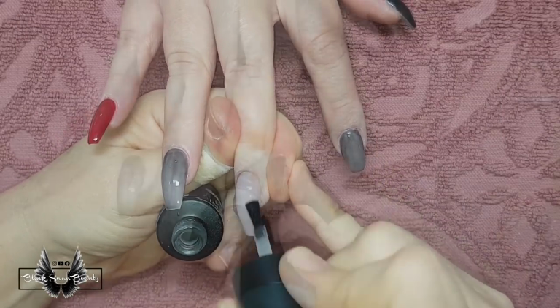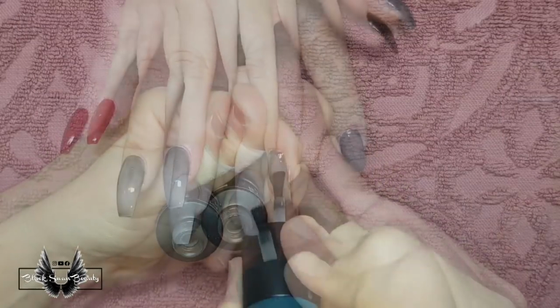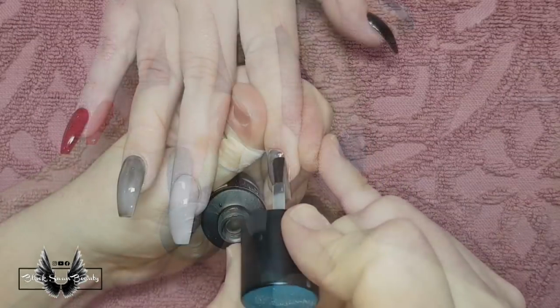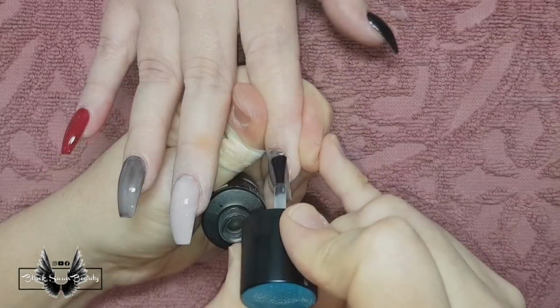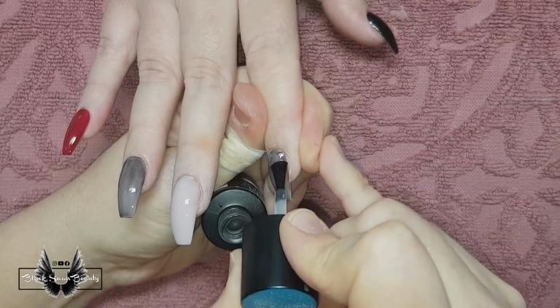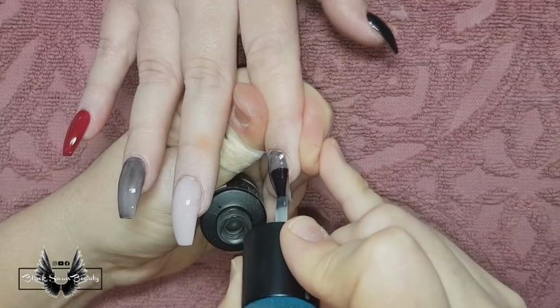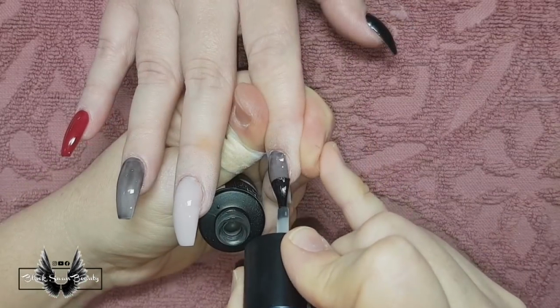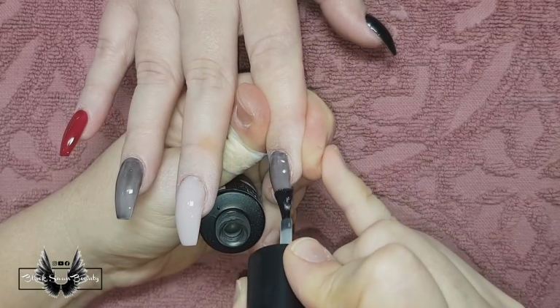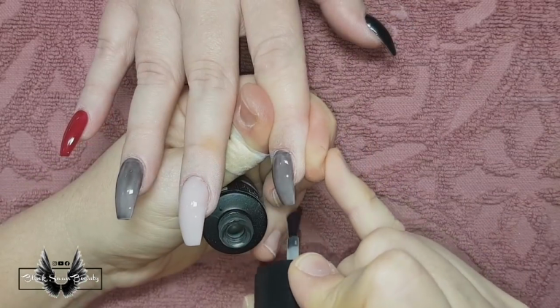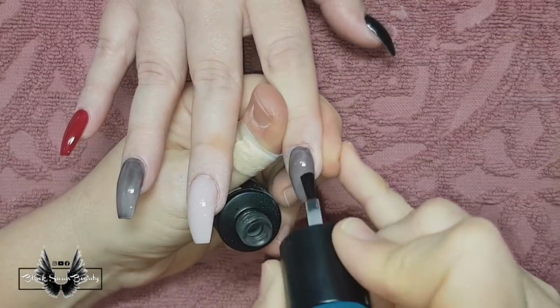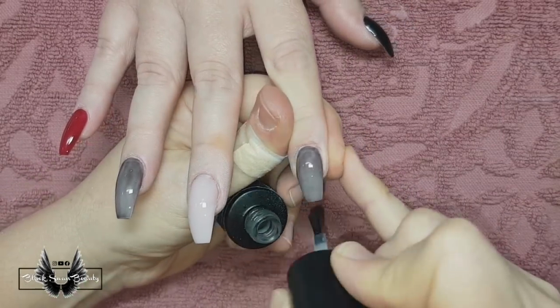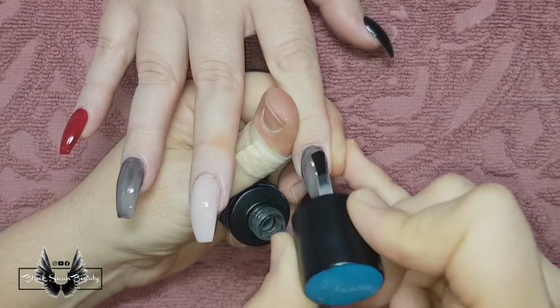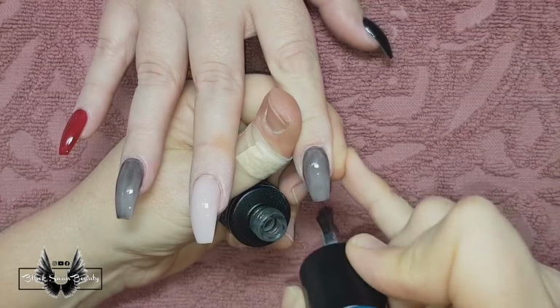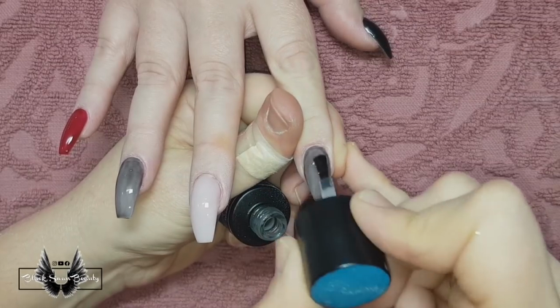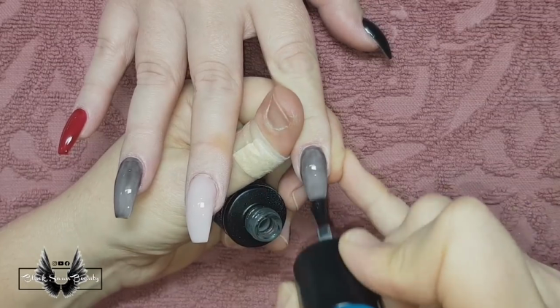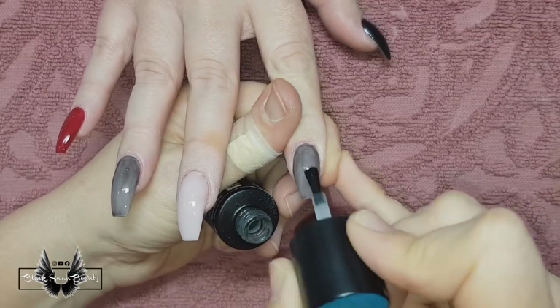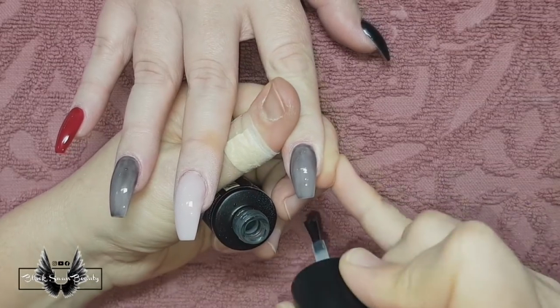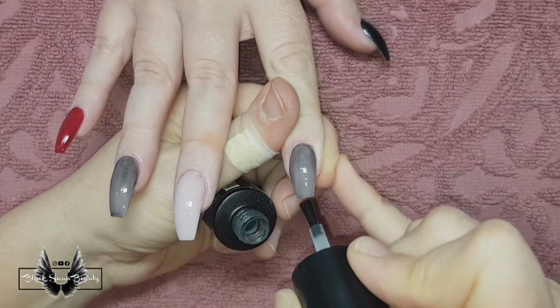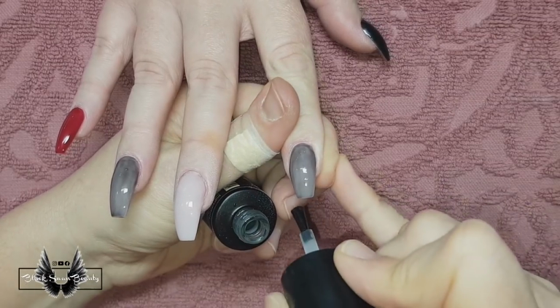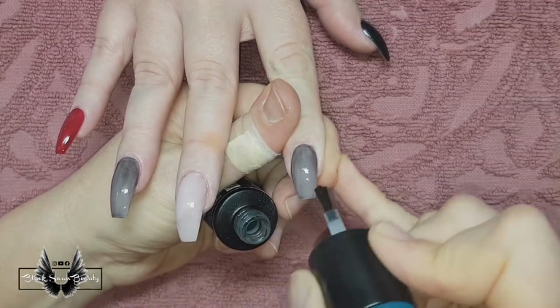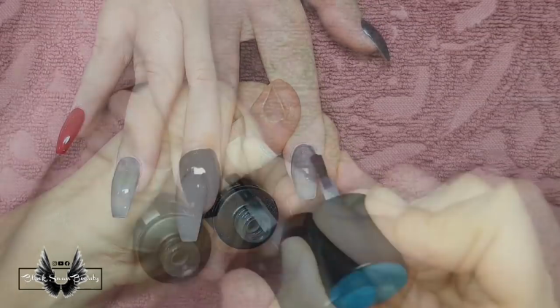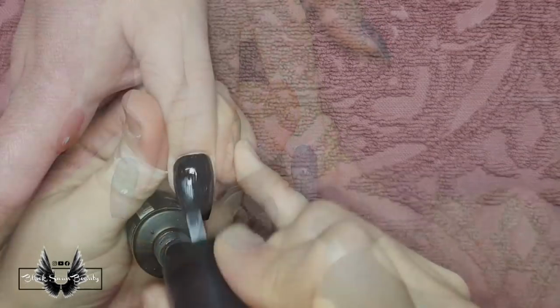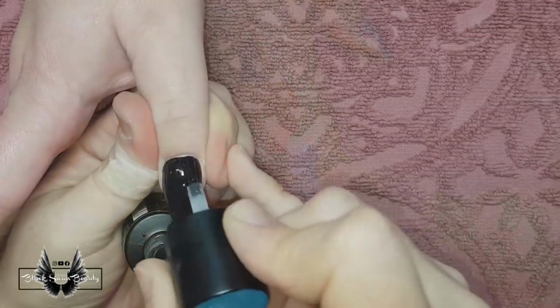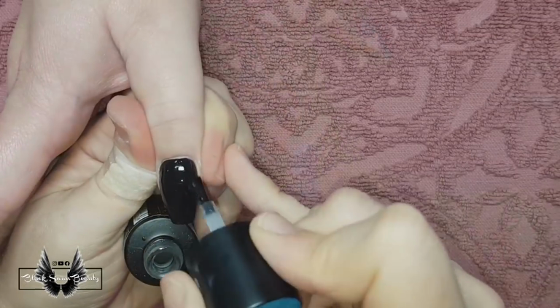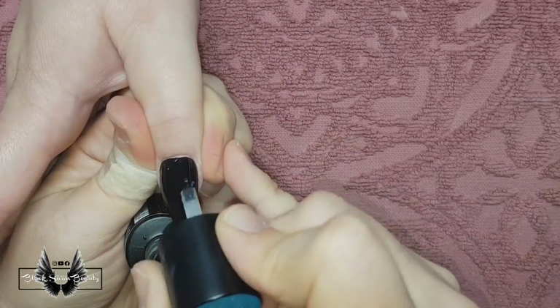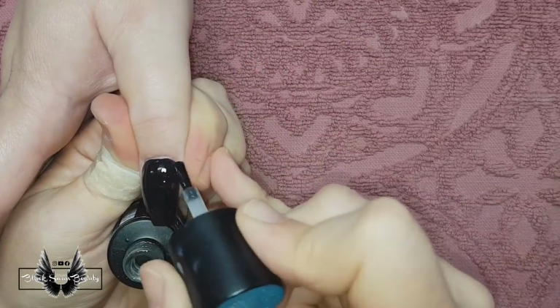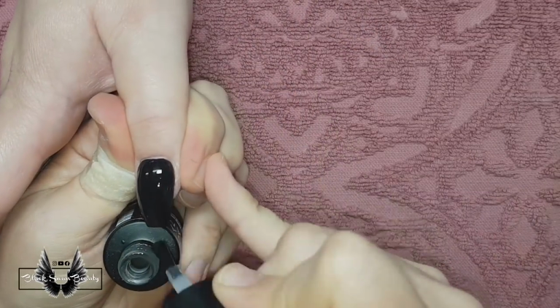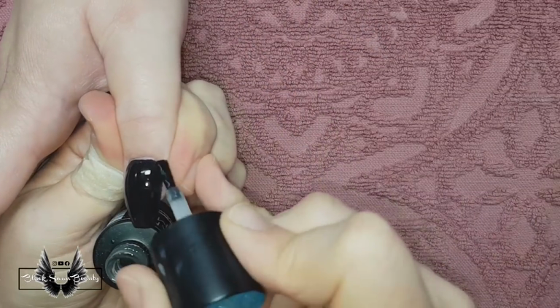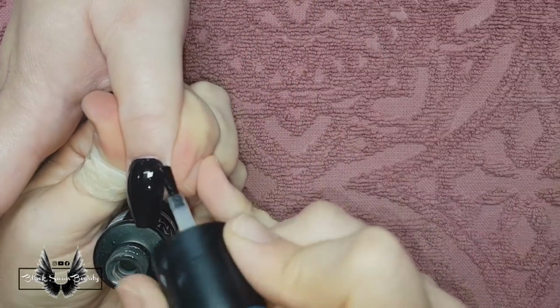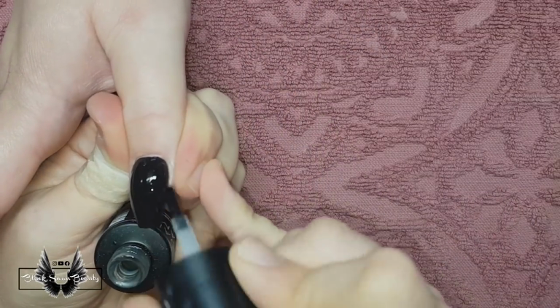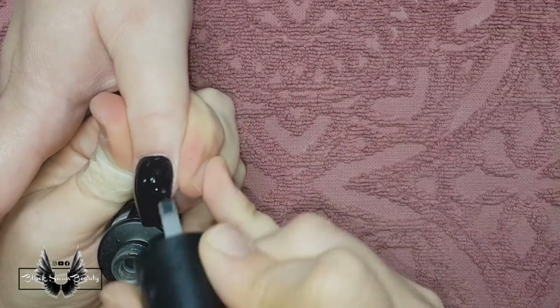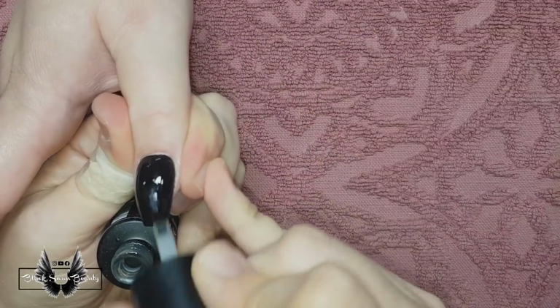I'll eventually realize that this nail I'm working on needed to be half the nail covered, but I'll get to that later.